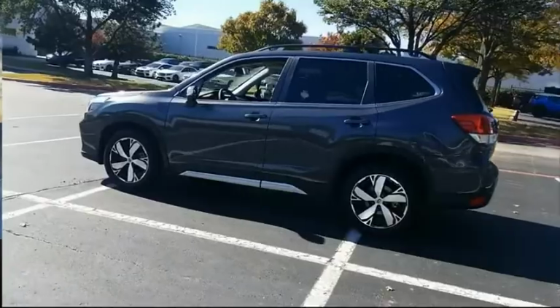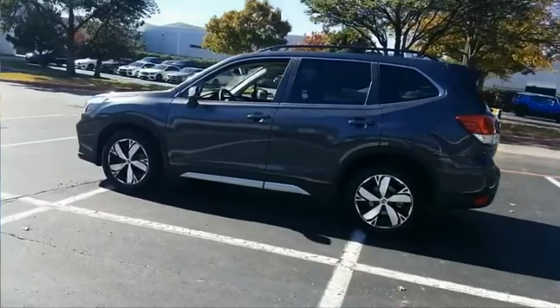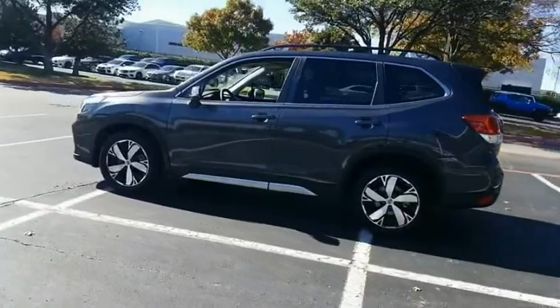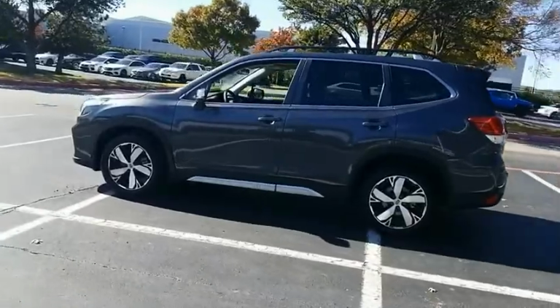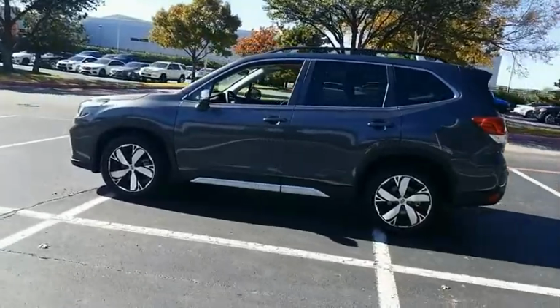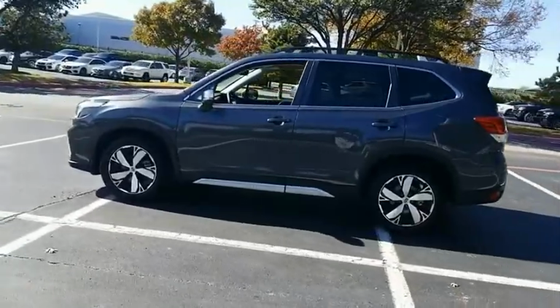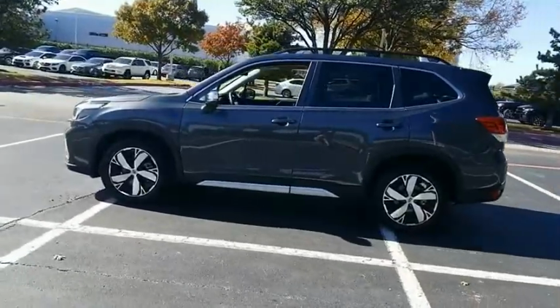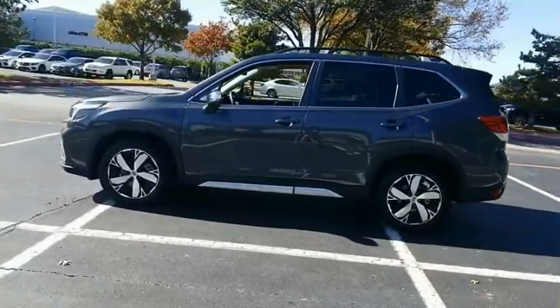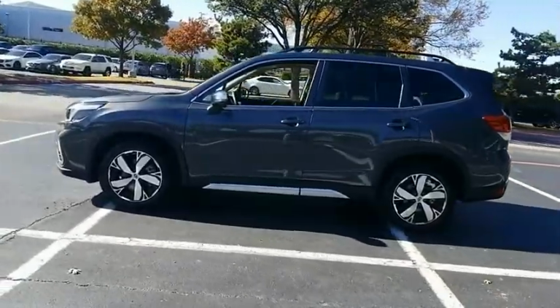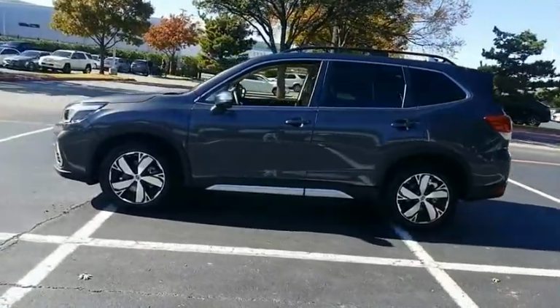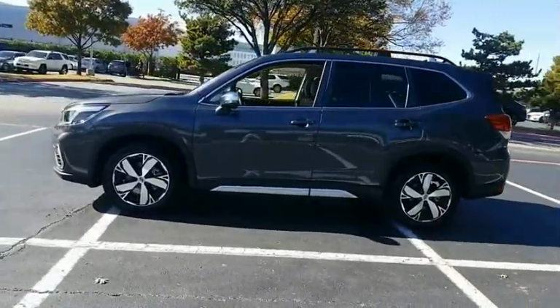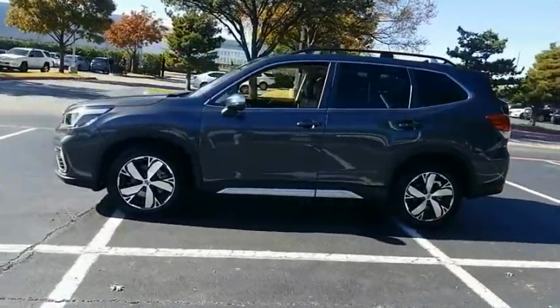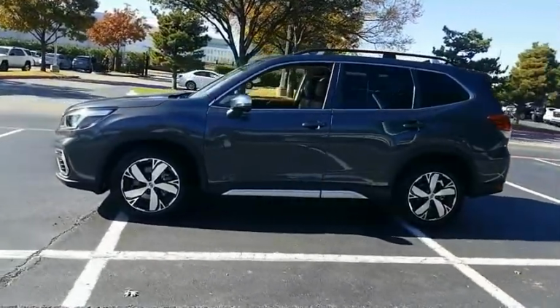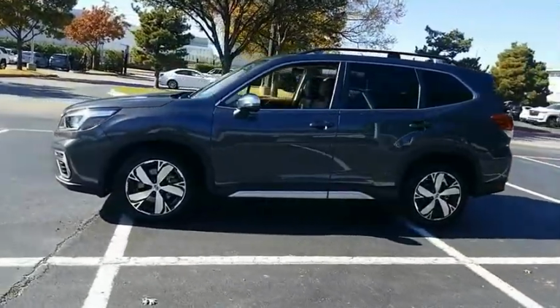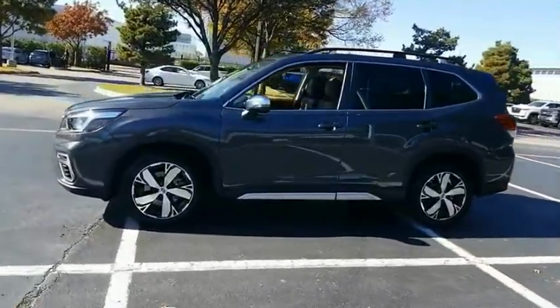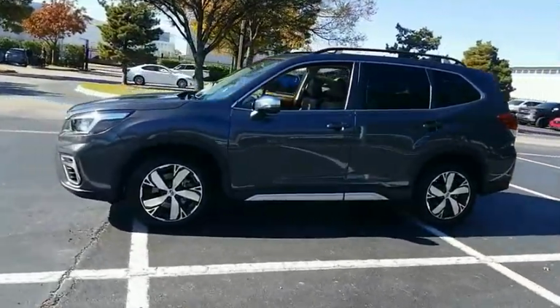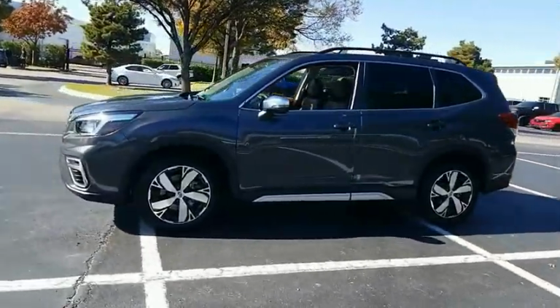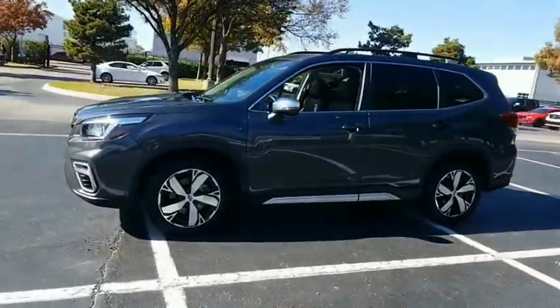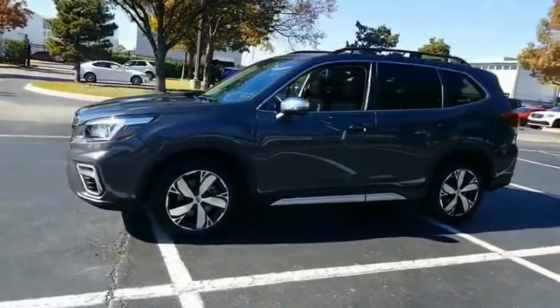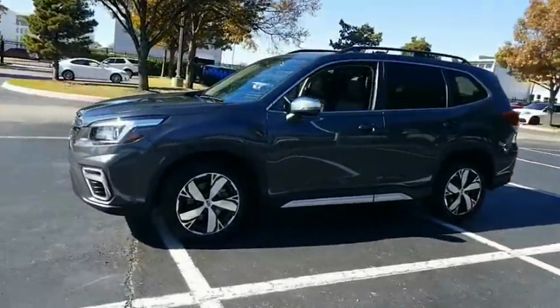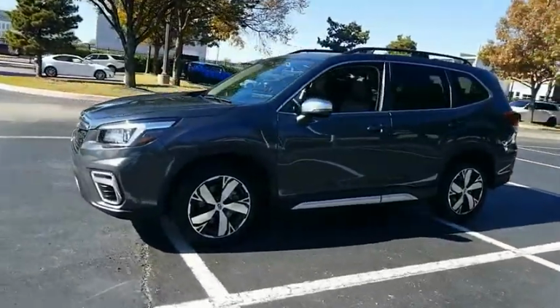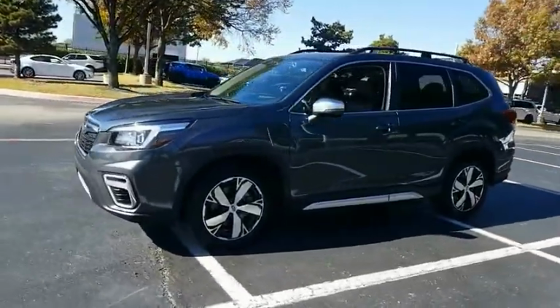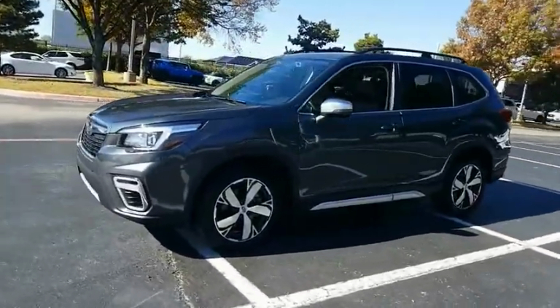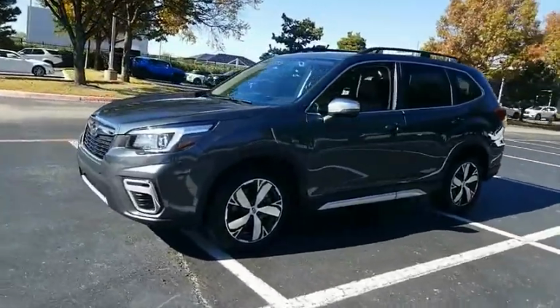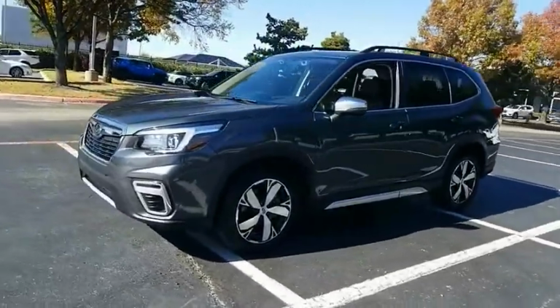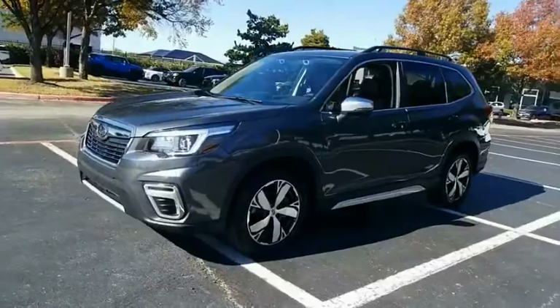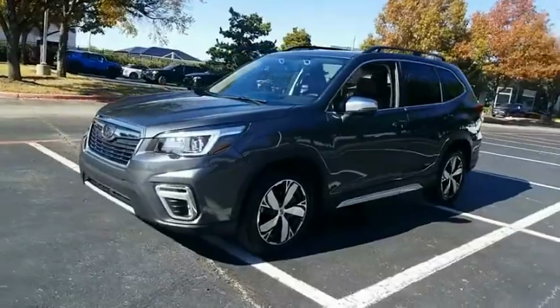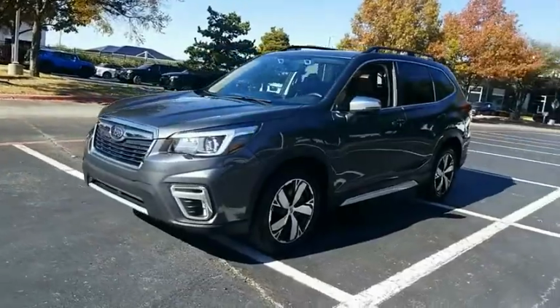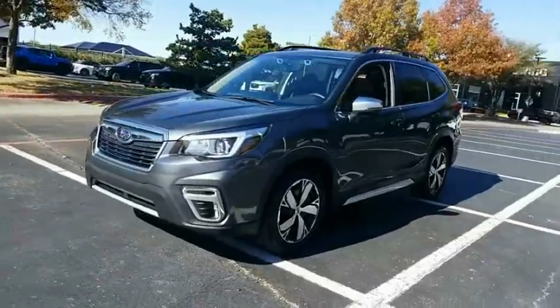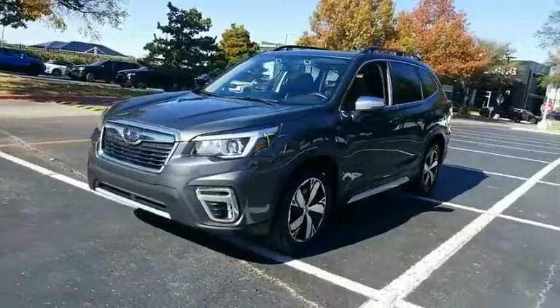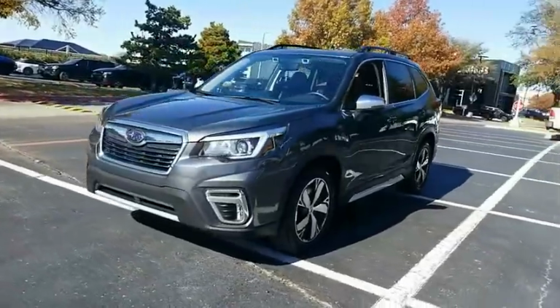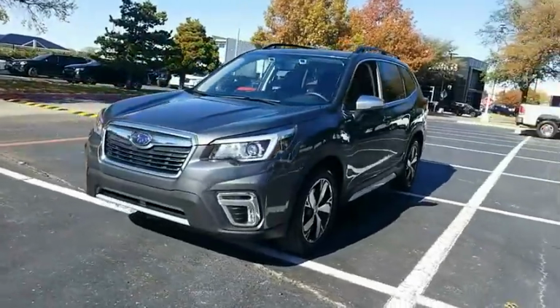The Subaru Forester is a sensible, practical and affordable vehicle. It has an impressive, comfortable ride and handles well.